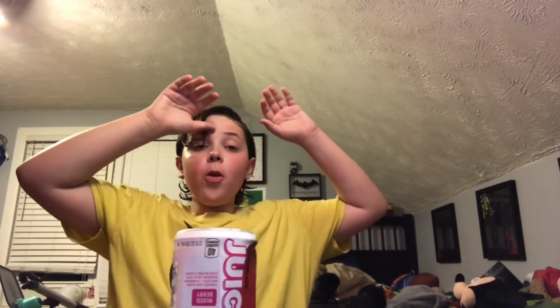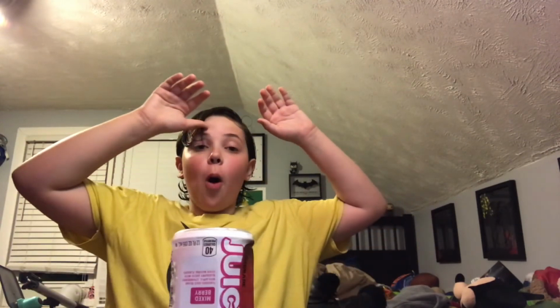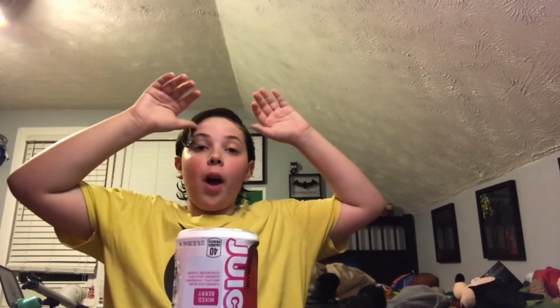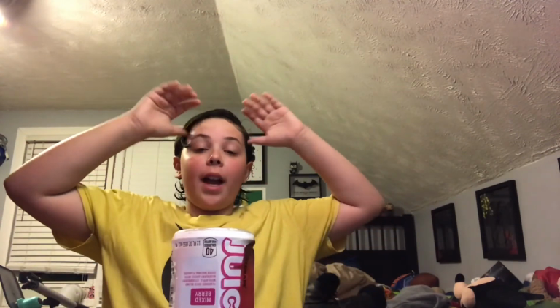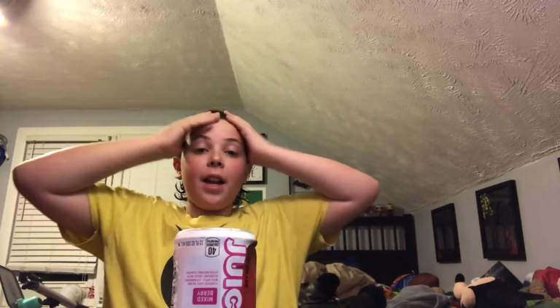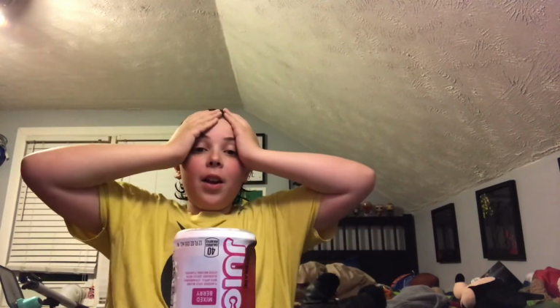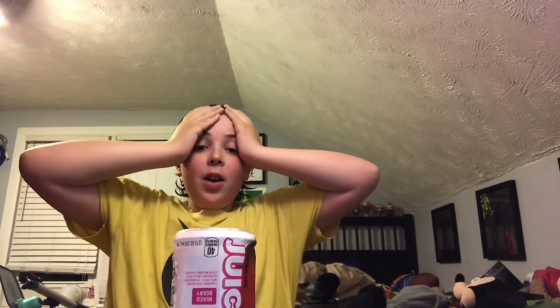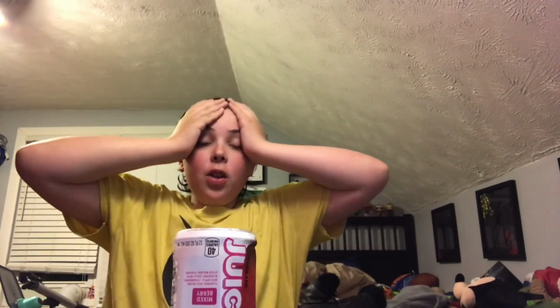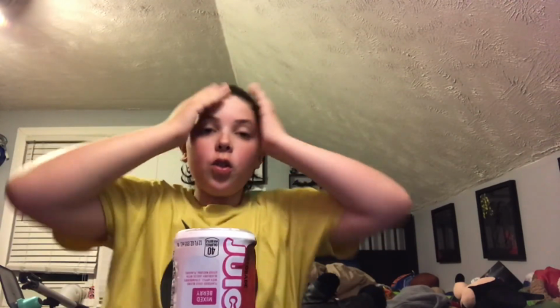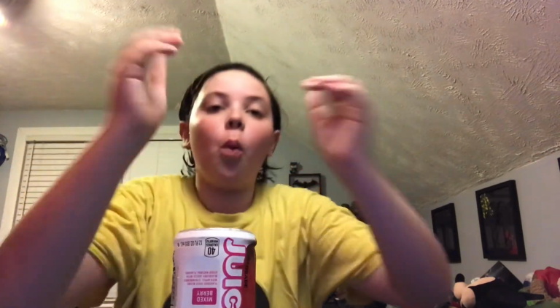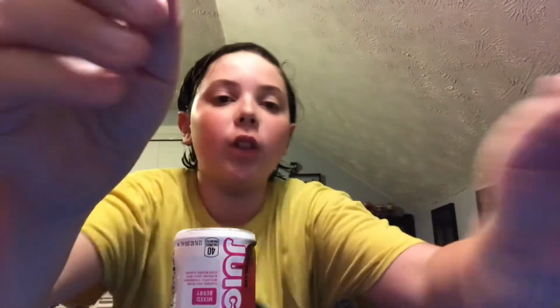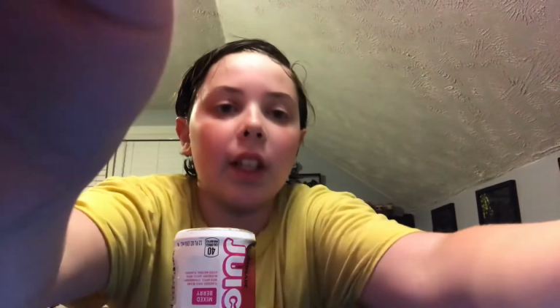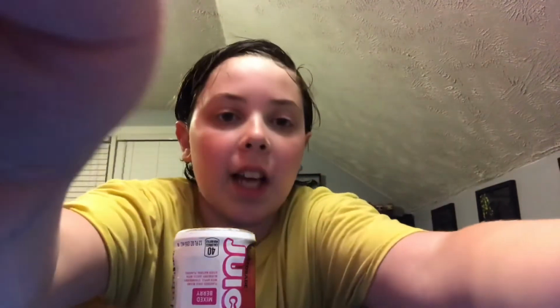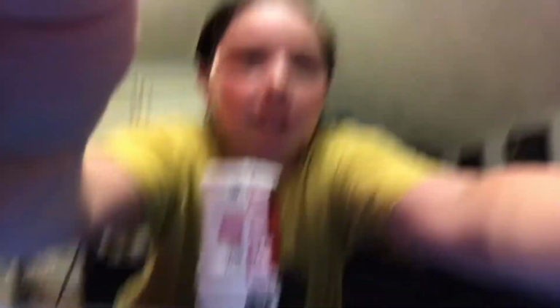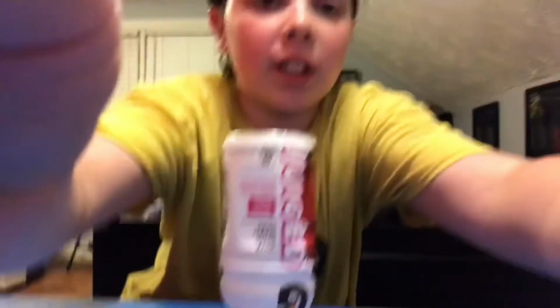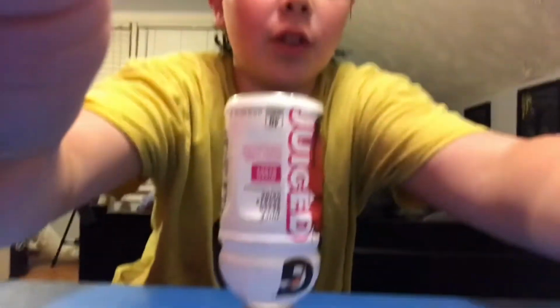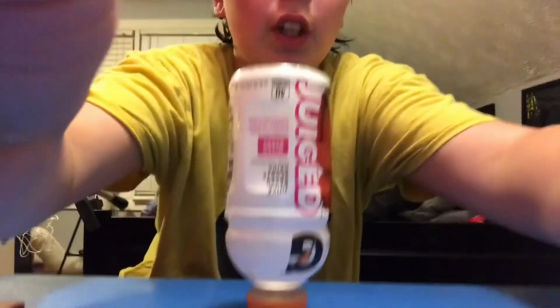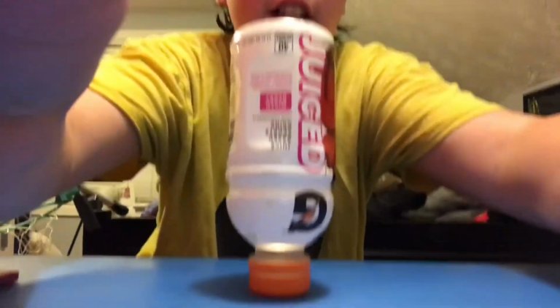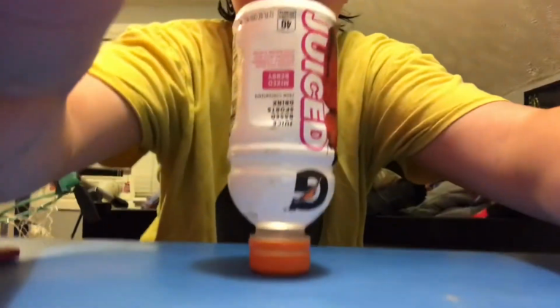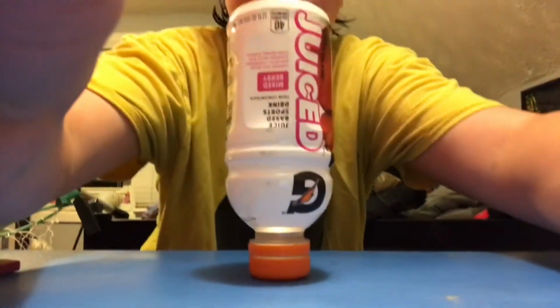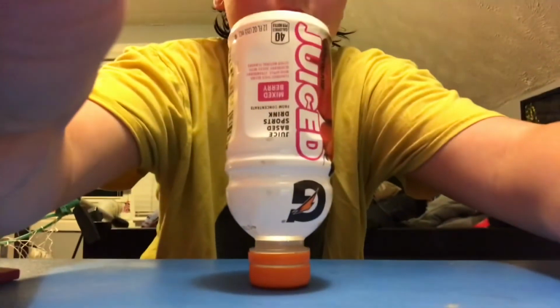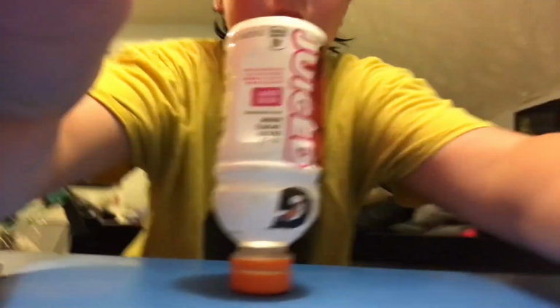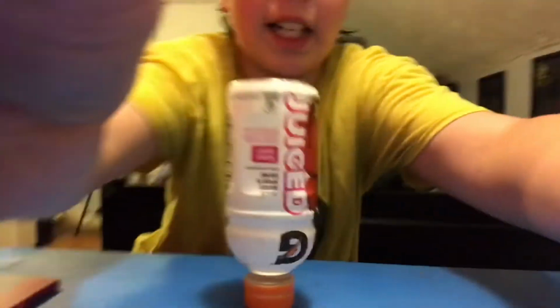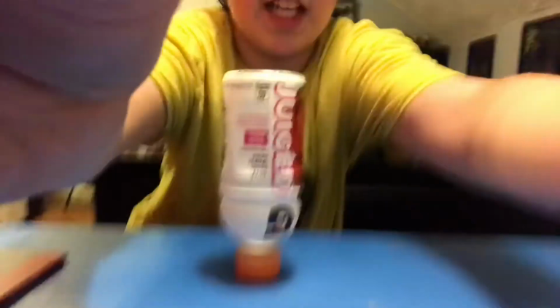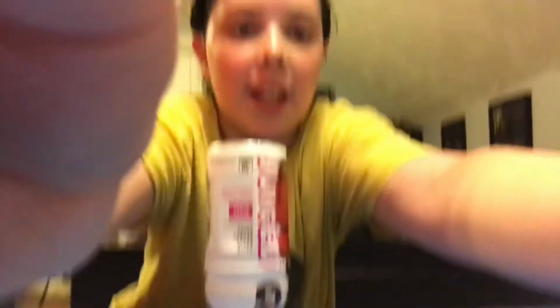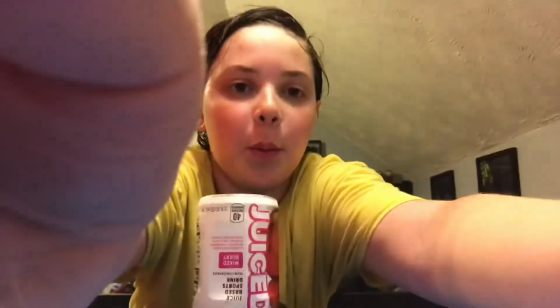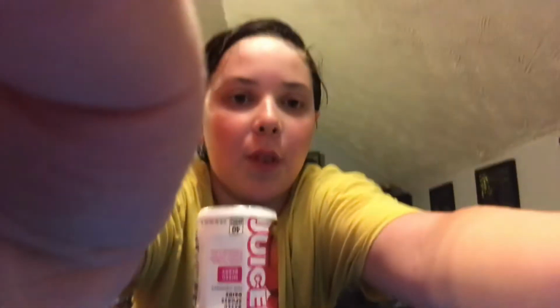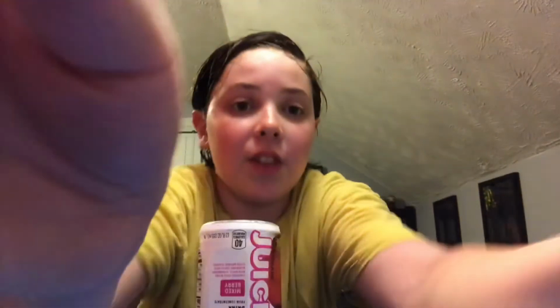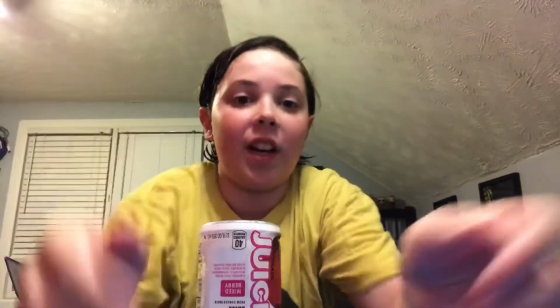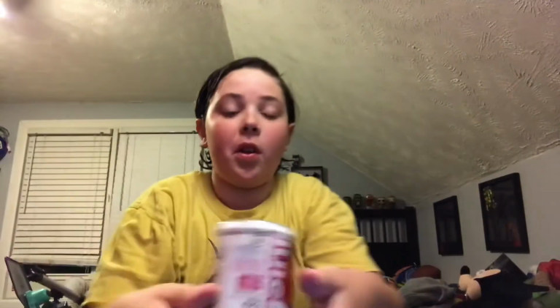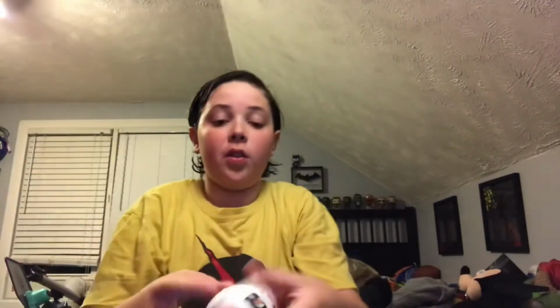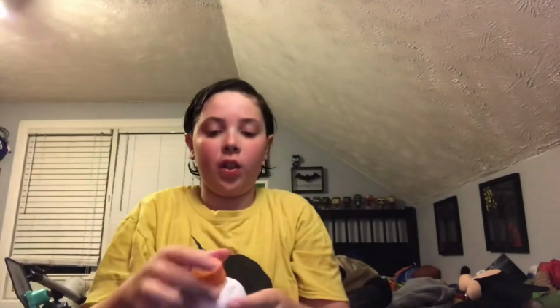No way! No way, look at this guys — you just have to look at this for just a second, and then we'll move on to the second part of this trick shot.